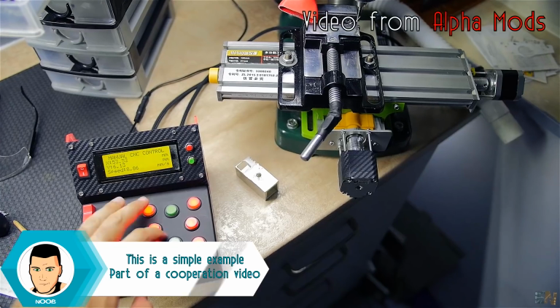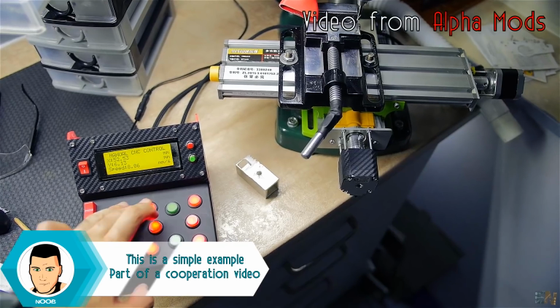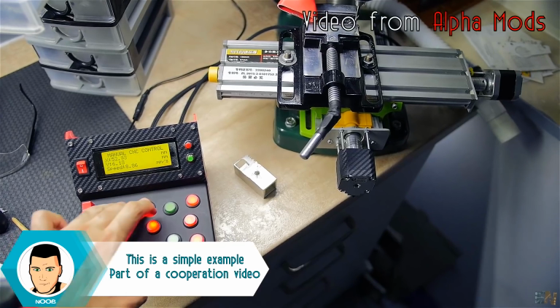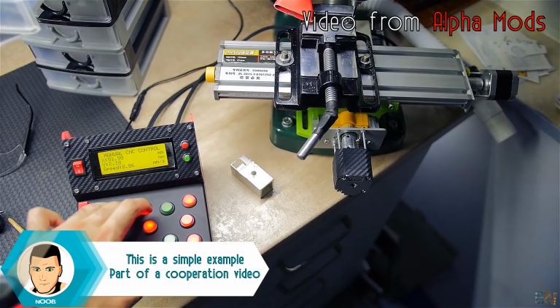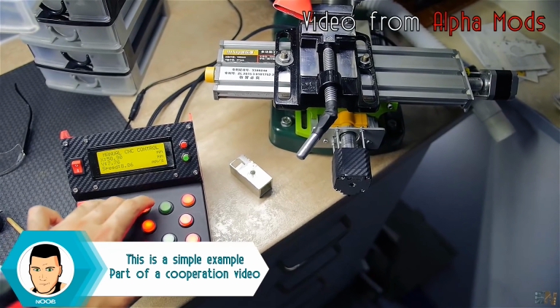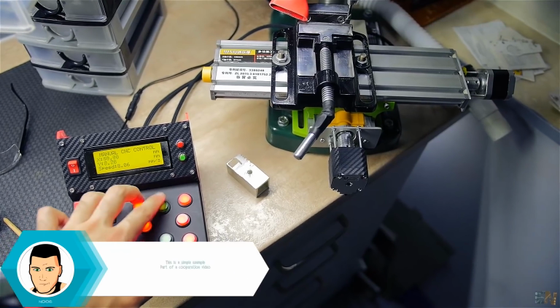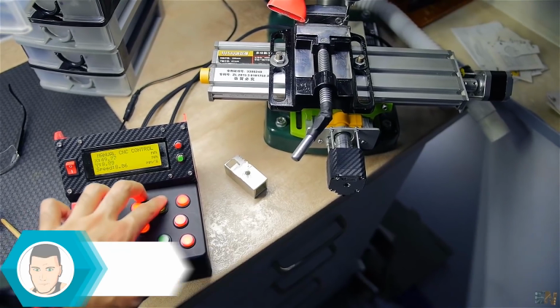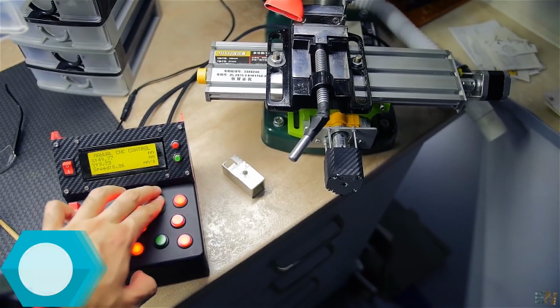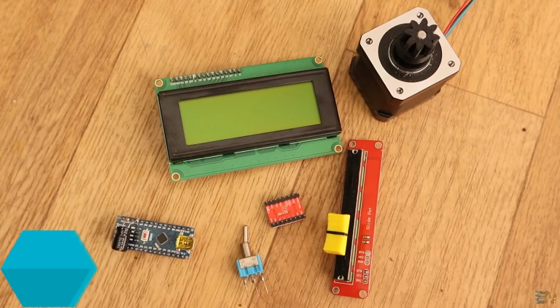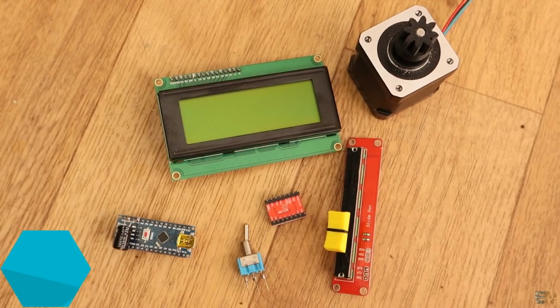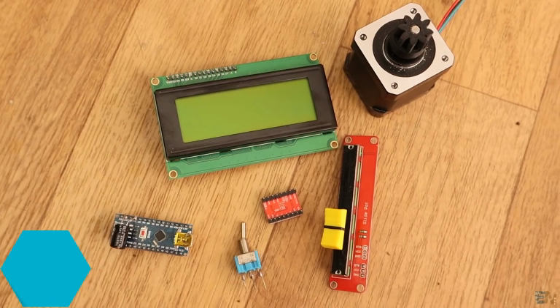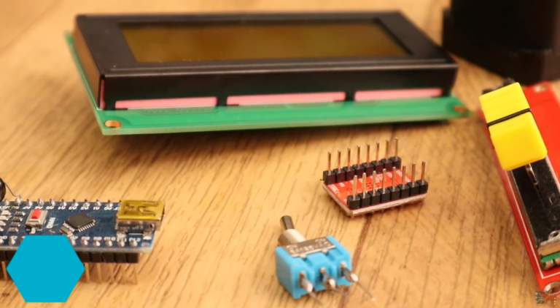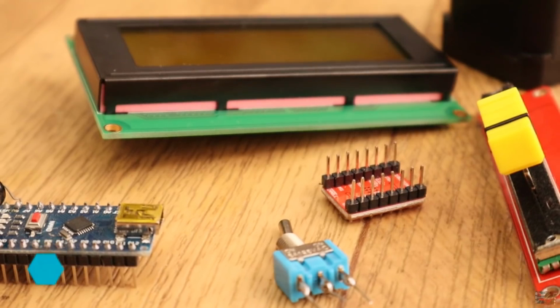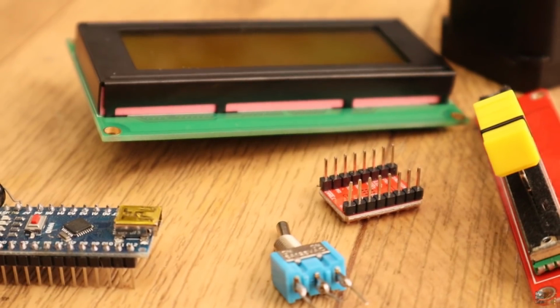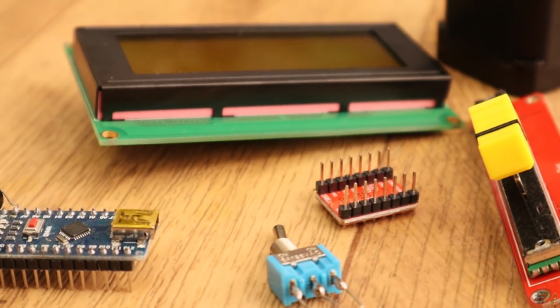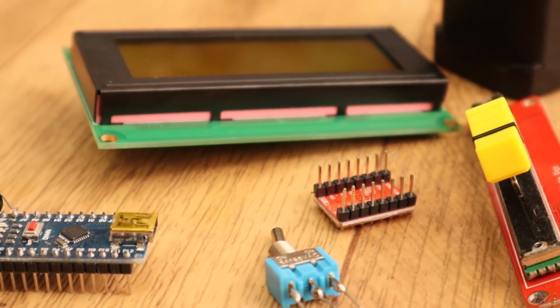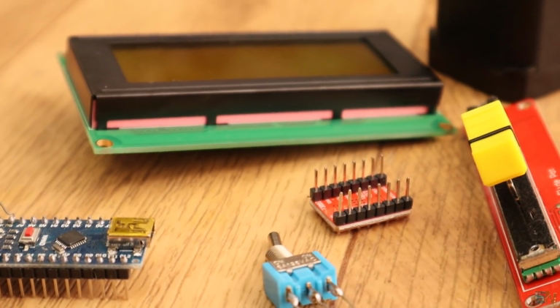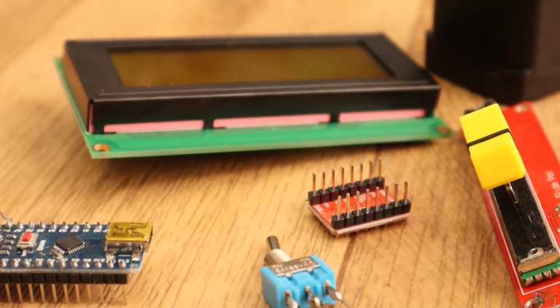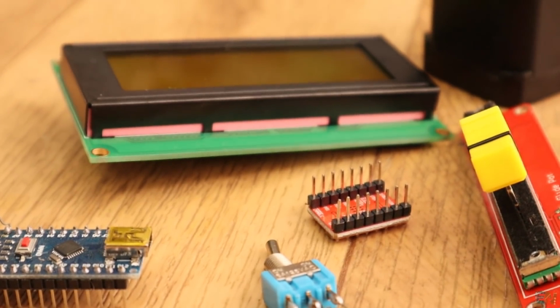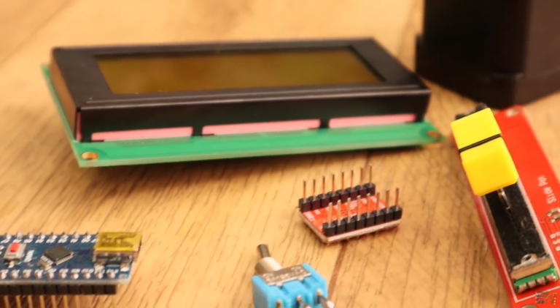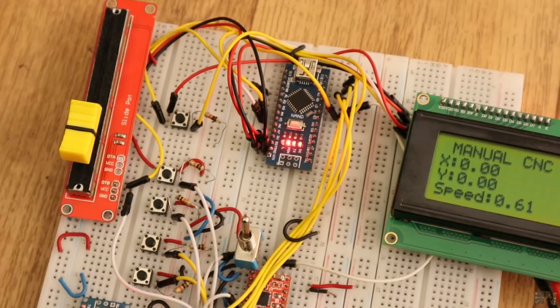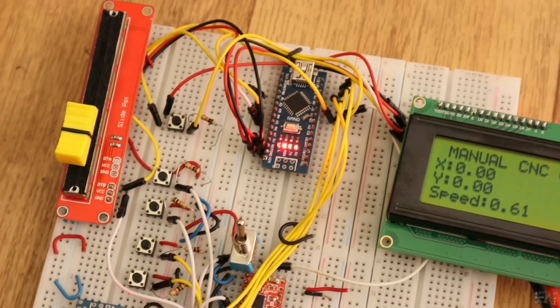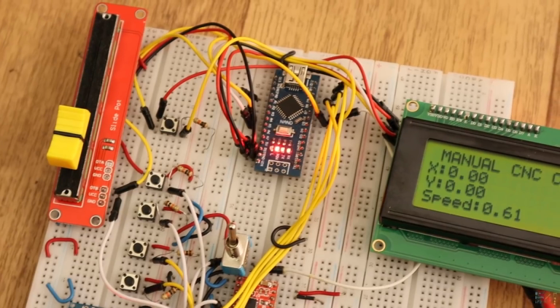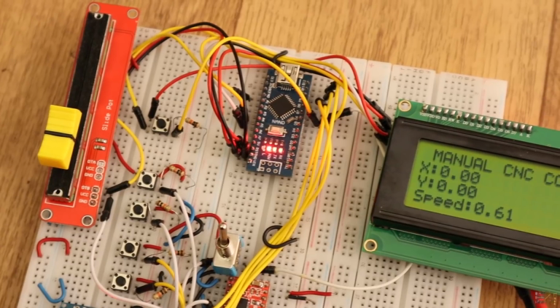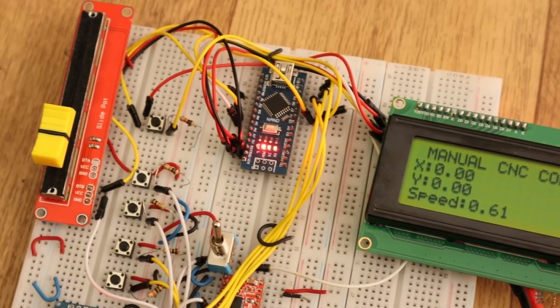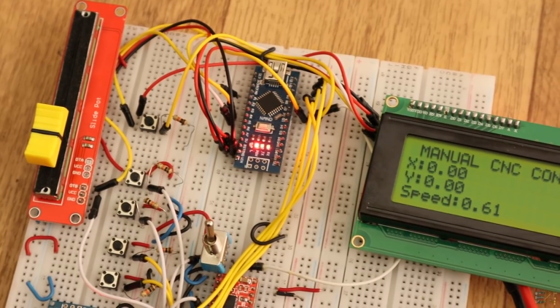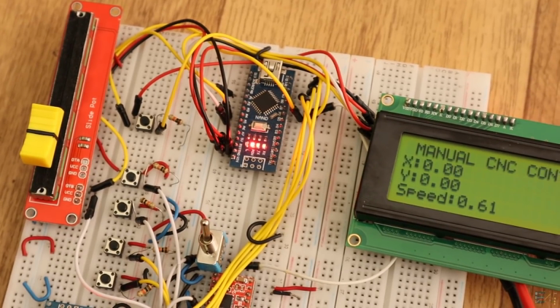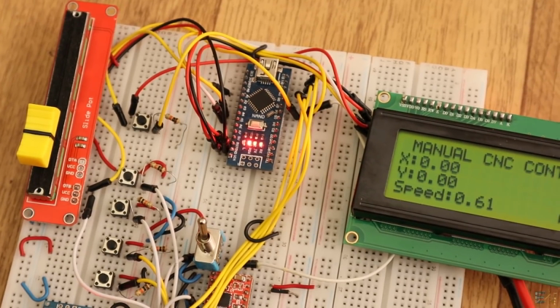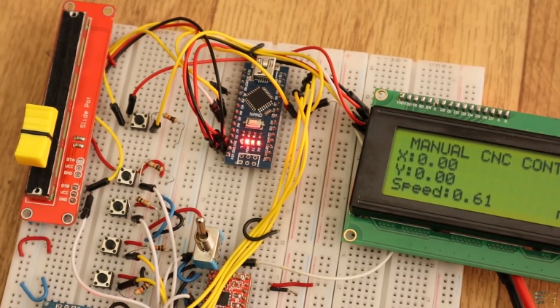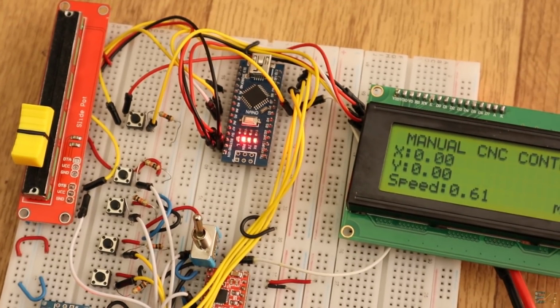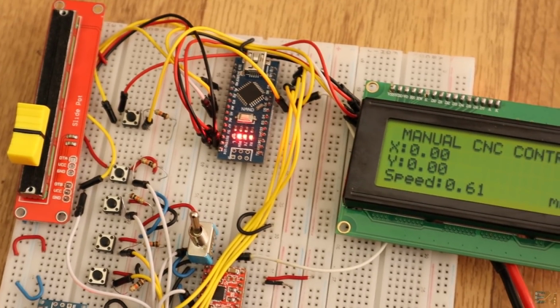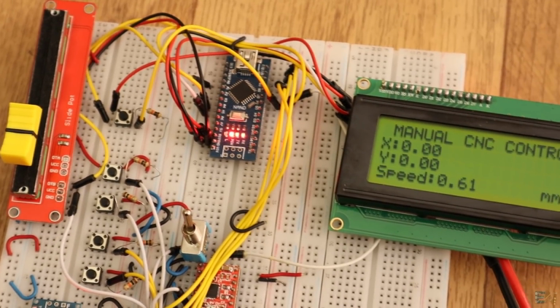In this video I will show you all the components that I used for this setup, the schematic, the code, and how to implement it.